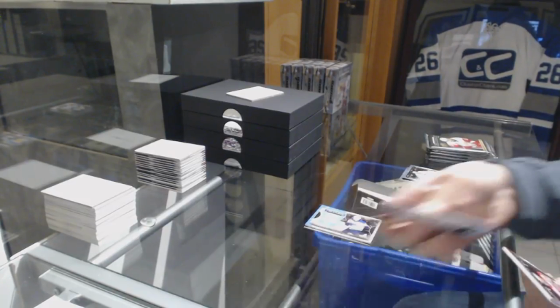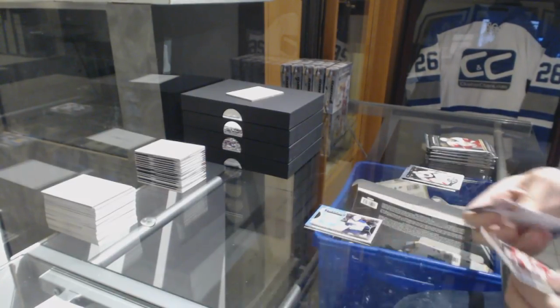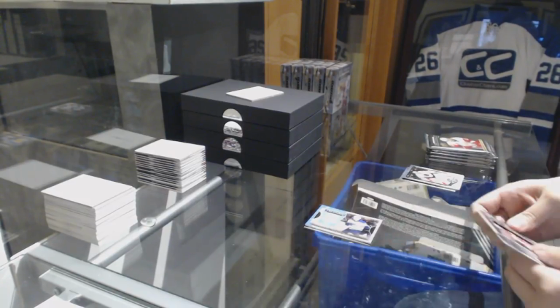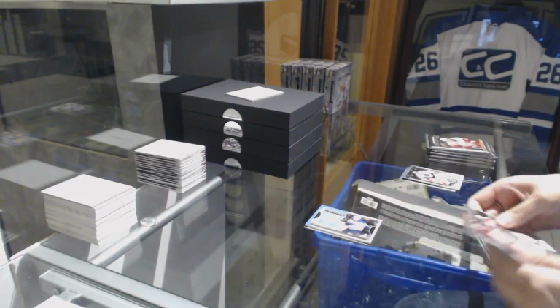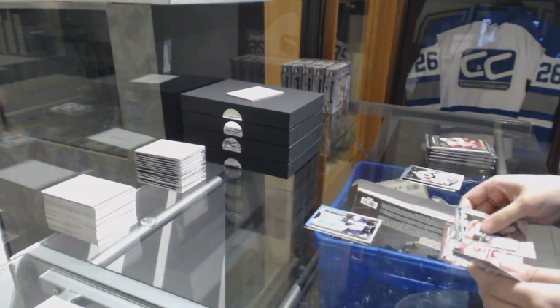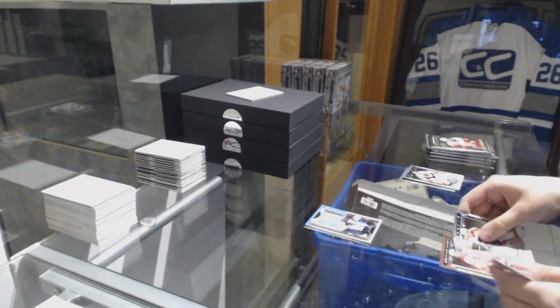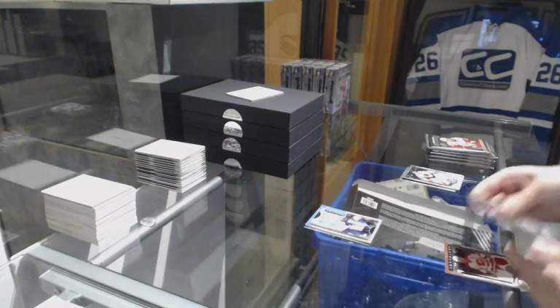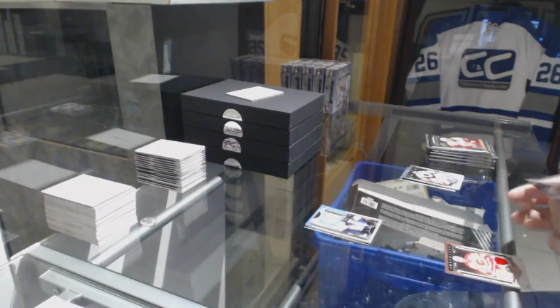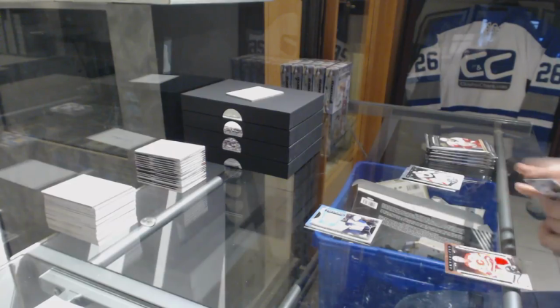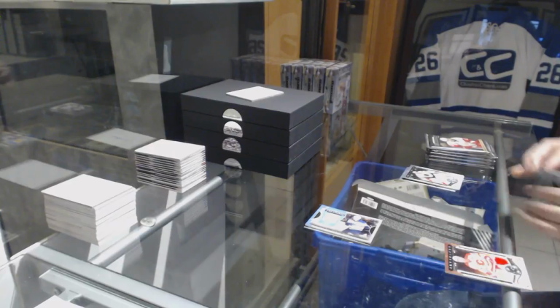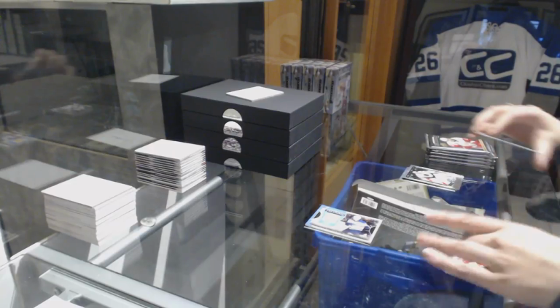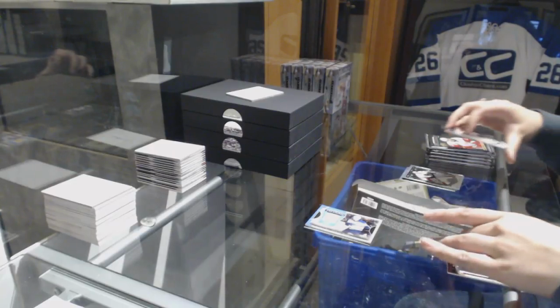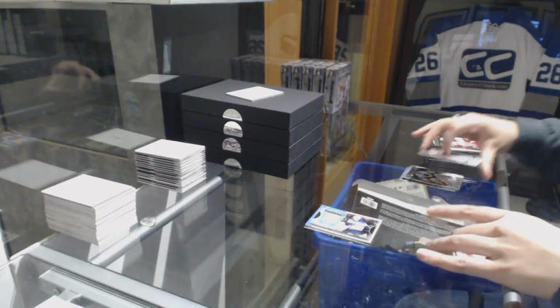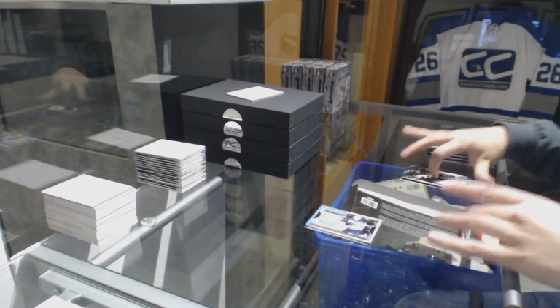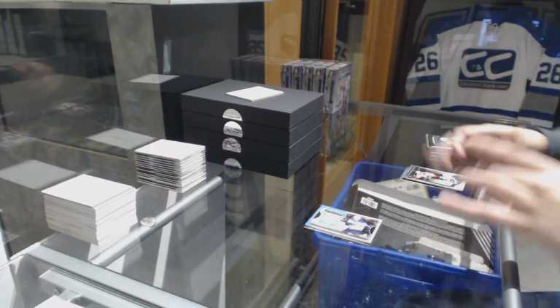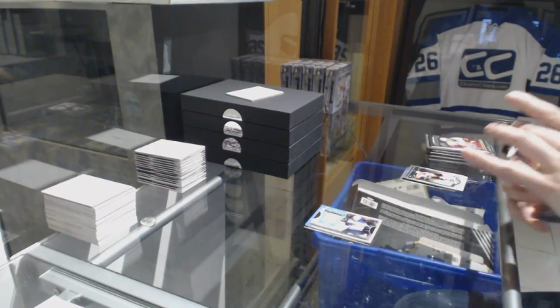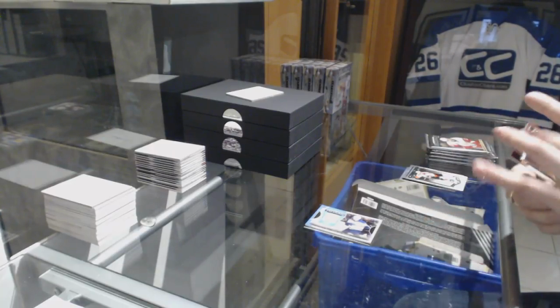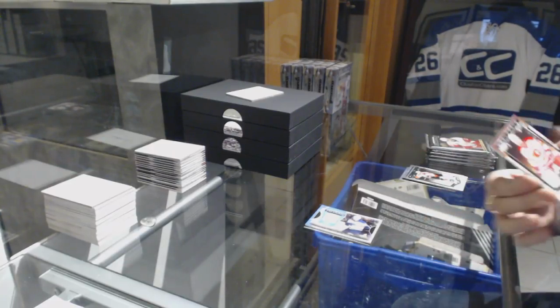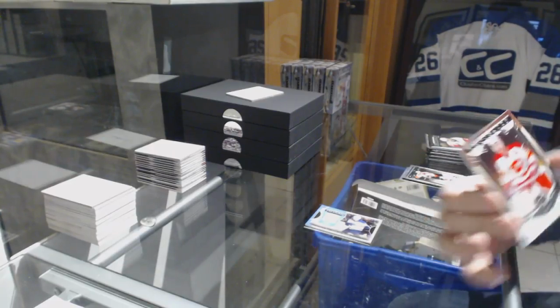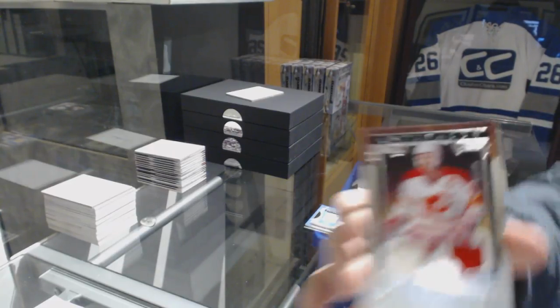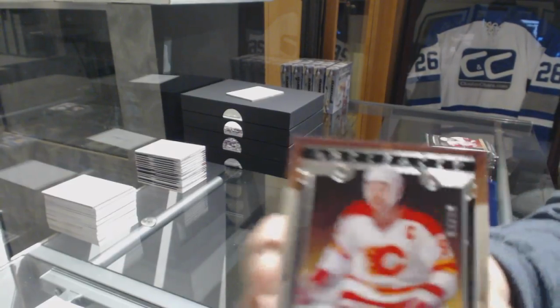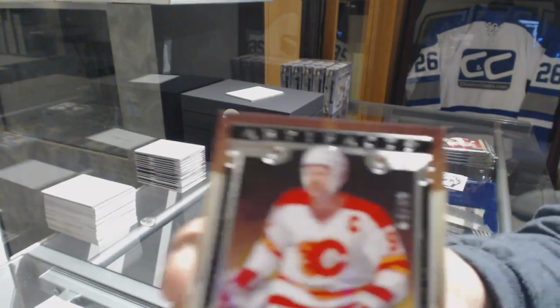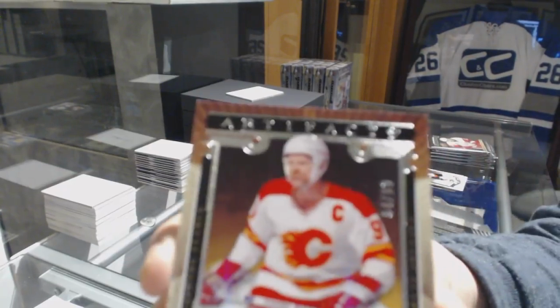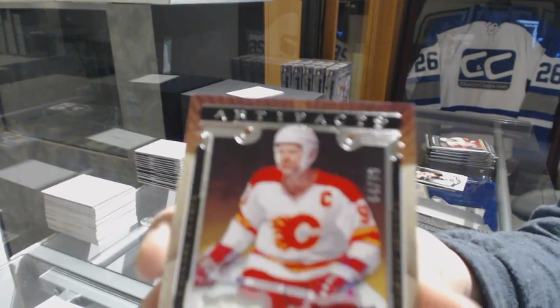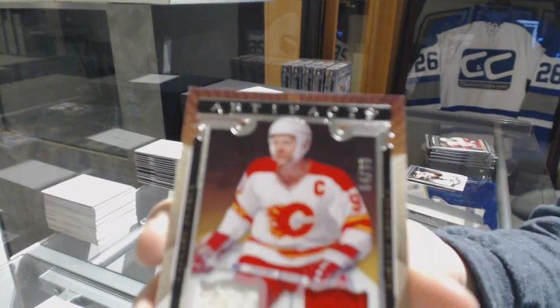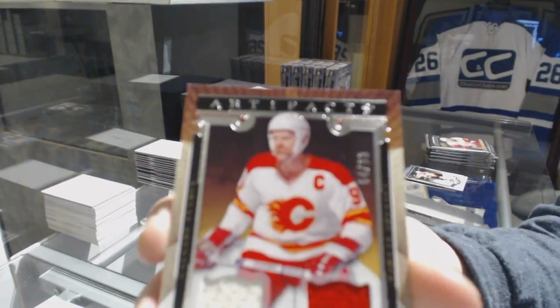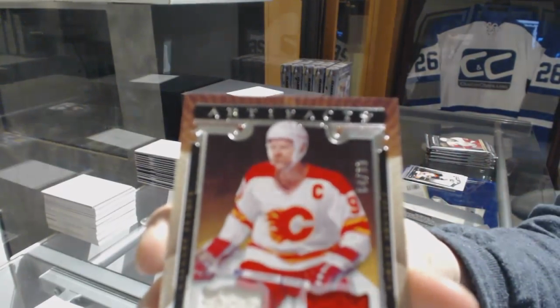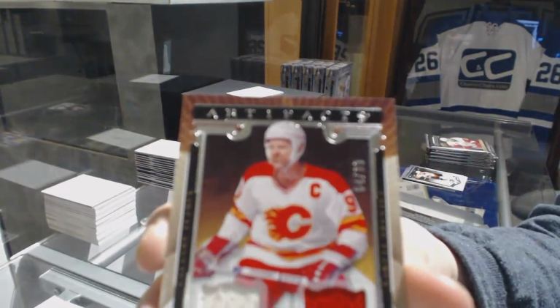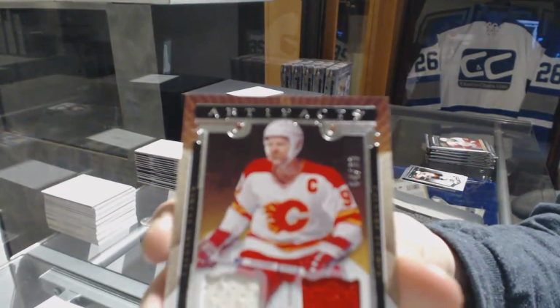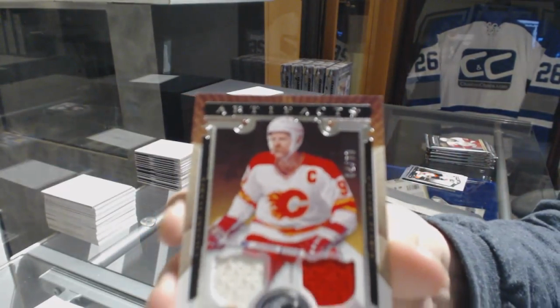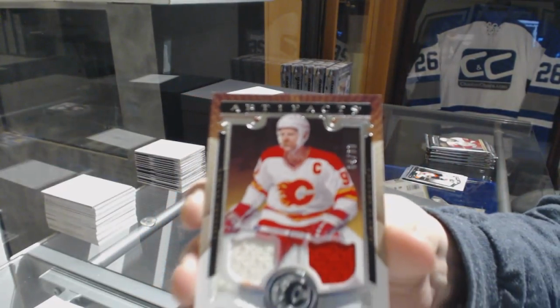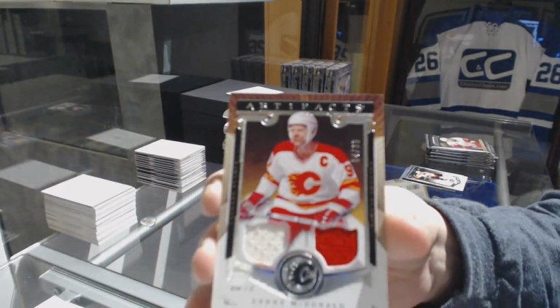We've got a dual jersey, number 1099, Lanny McDonald.